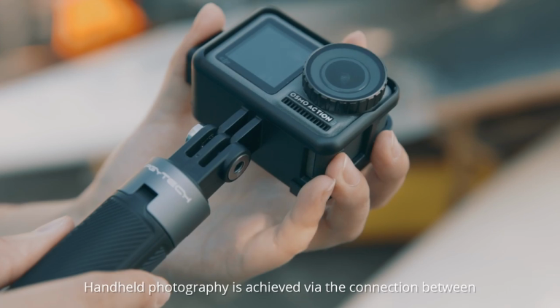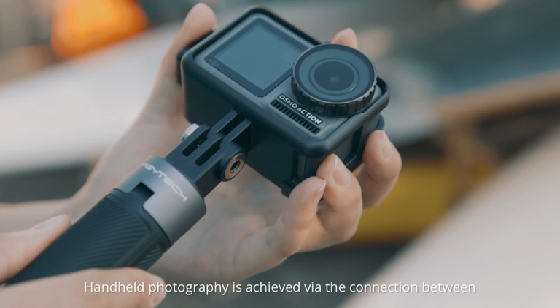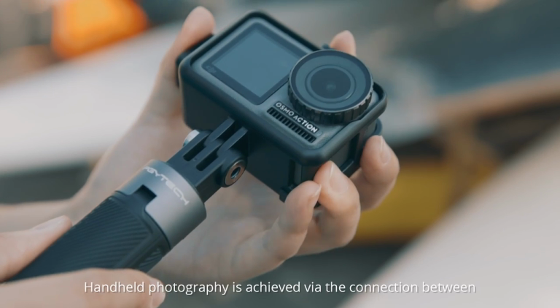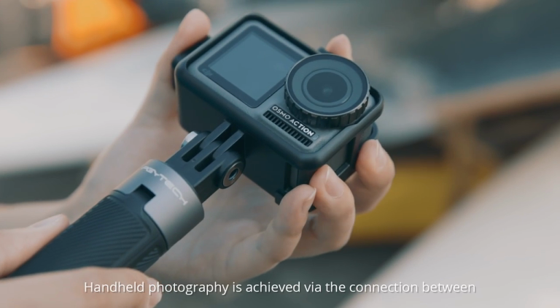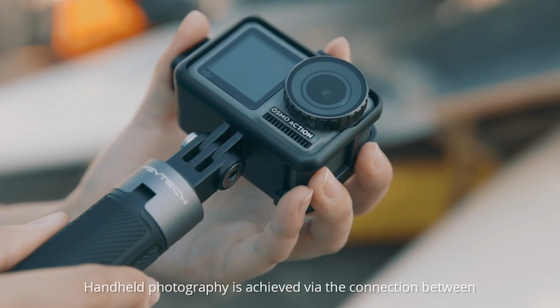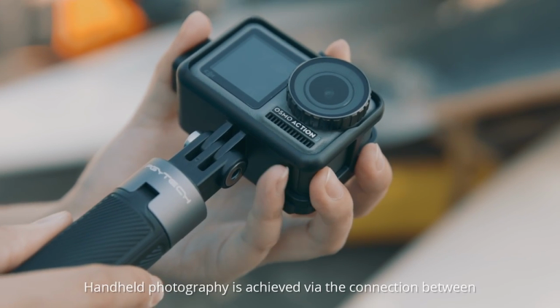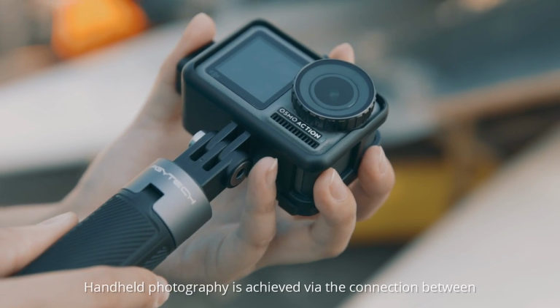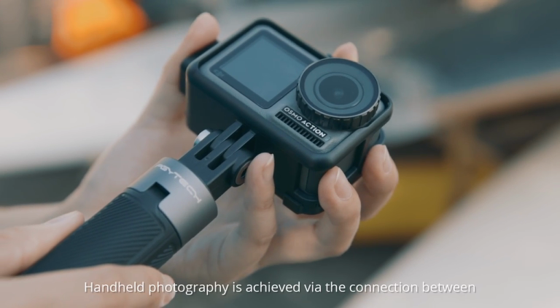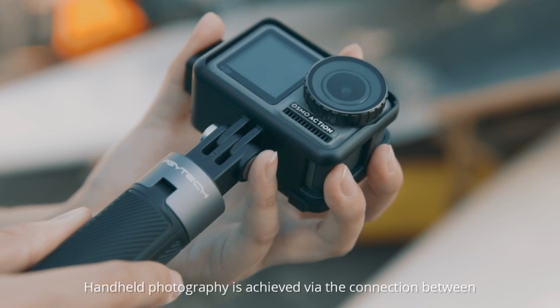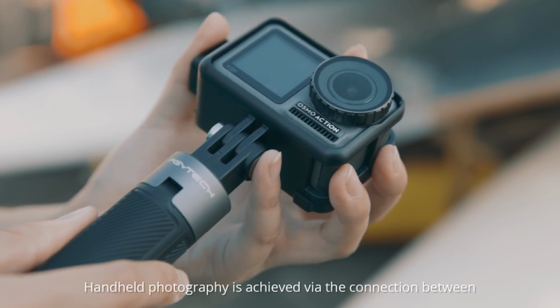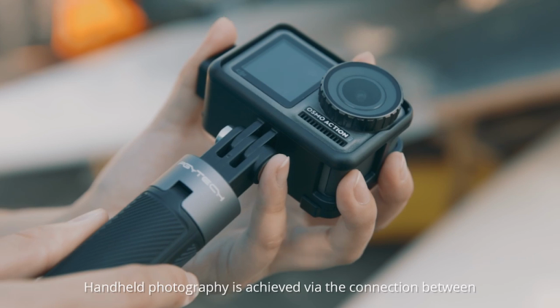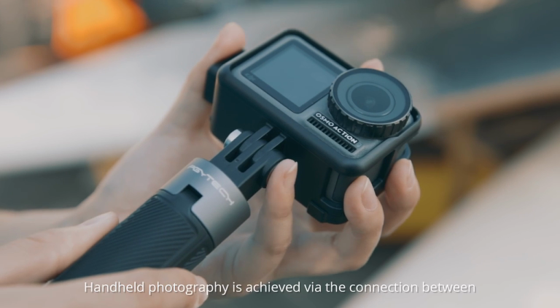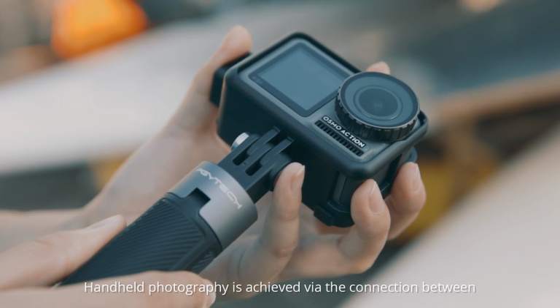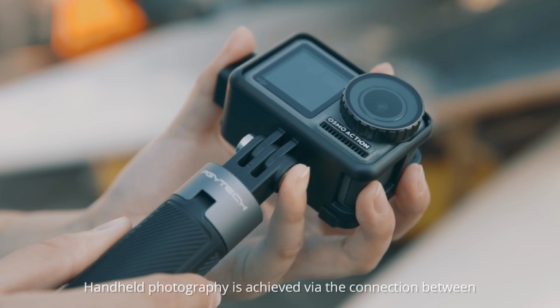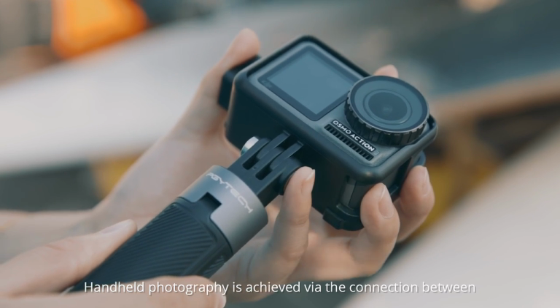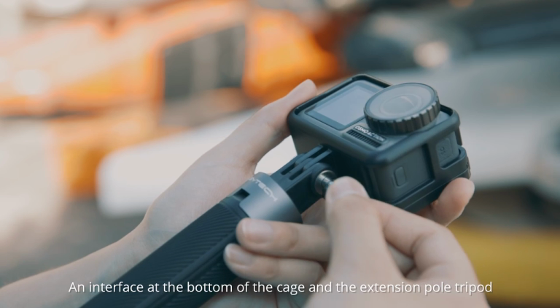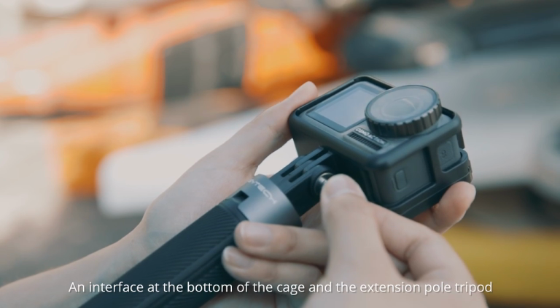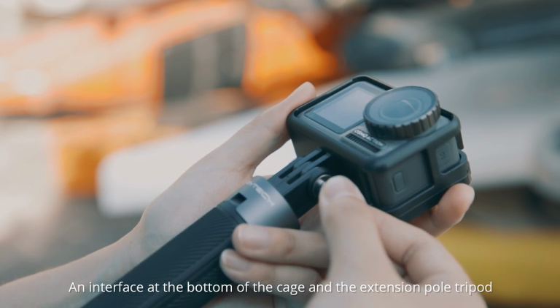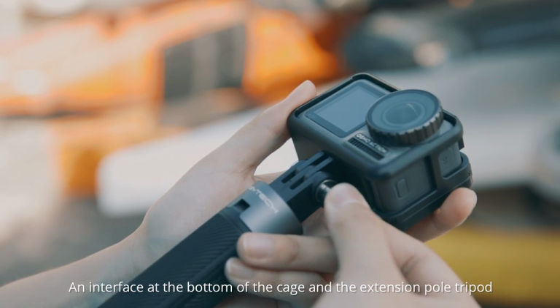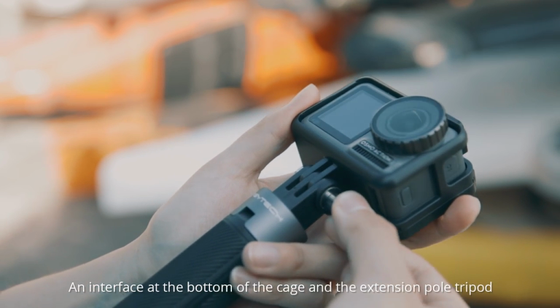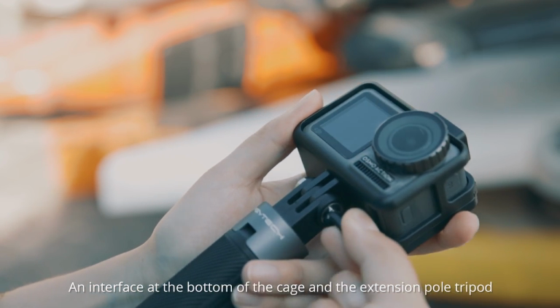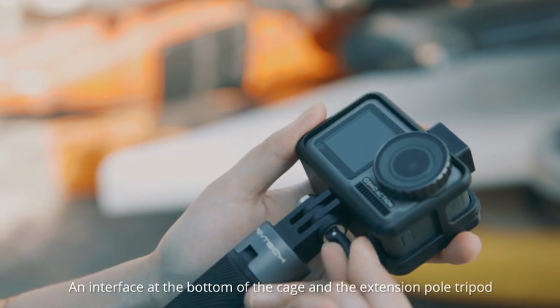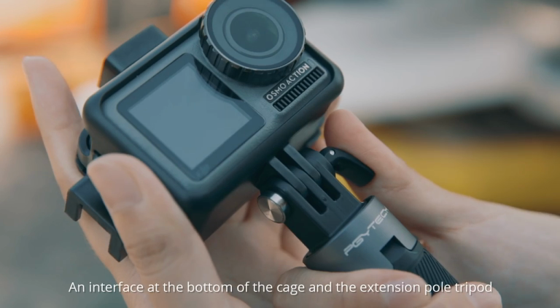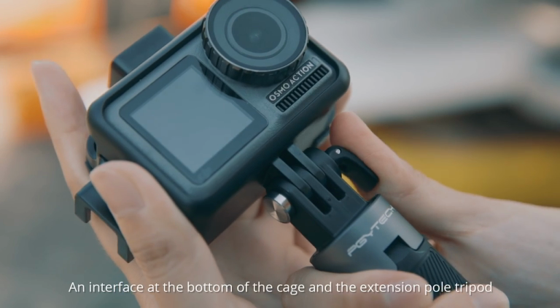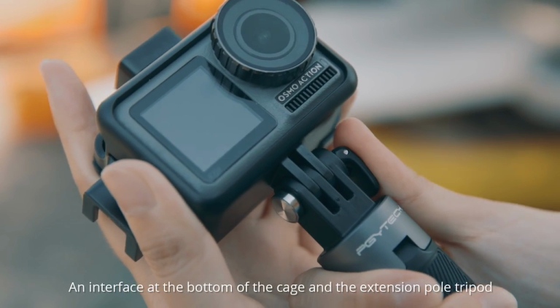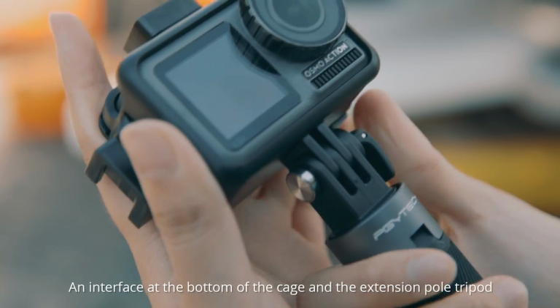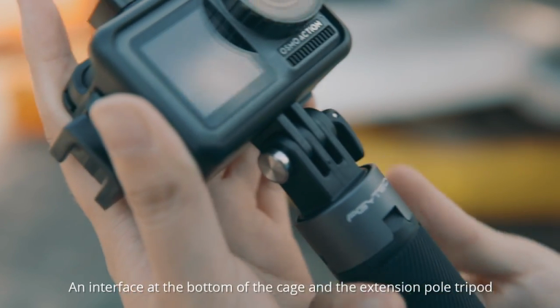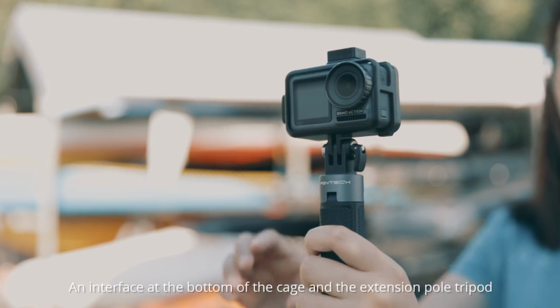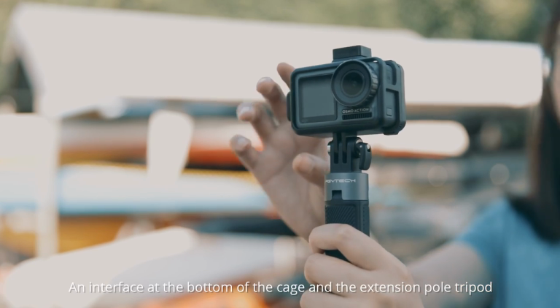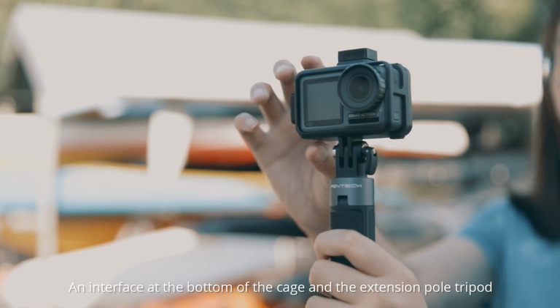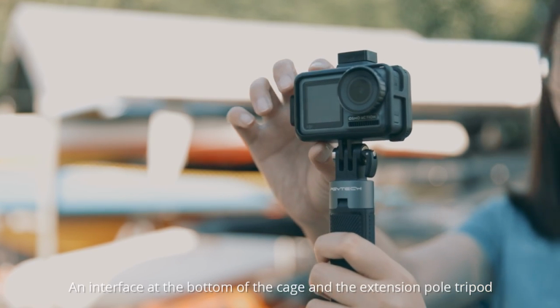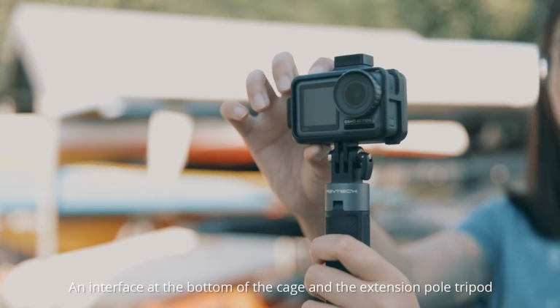Handheld photography is achieved via the connection between an interface at the bottom of the cage and the extension pole tripod.